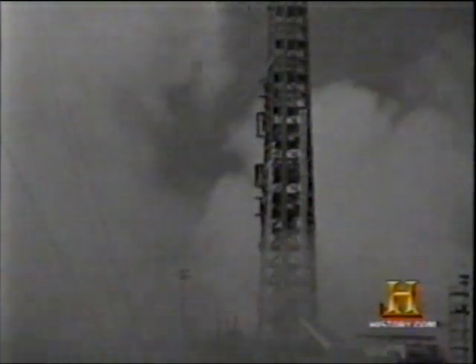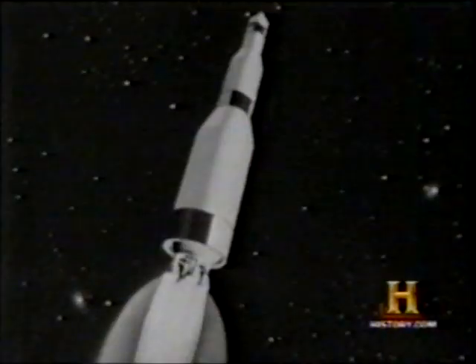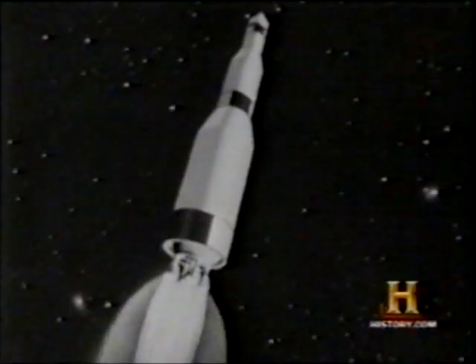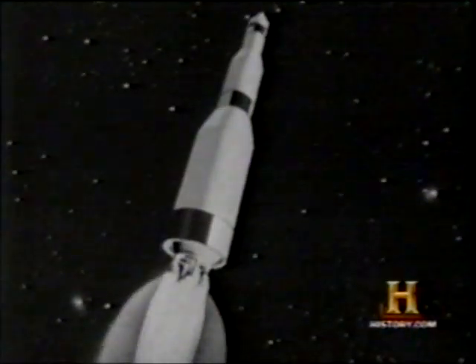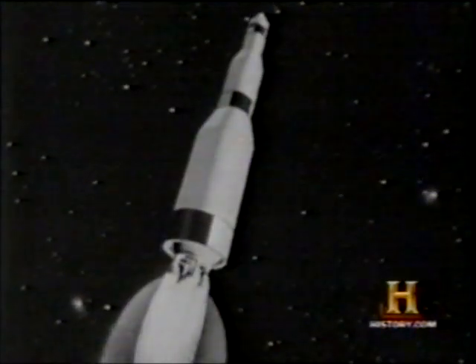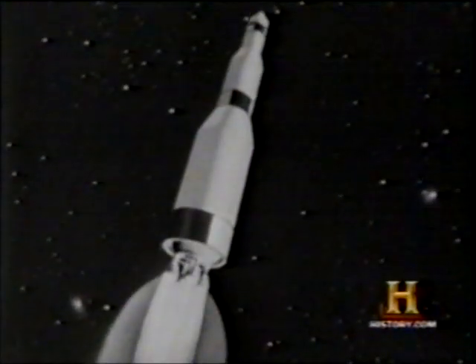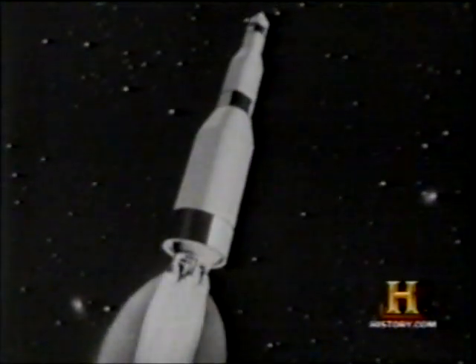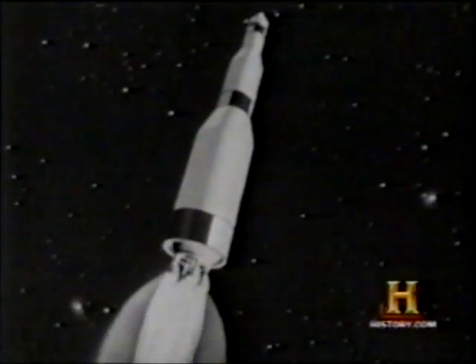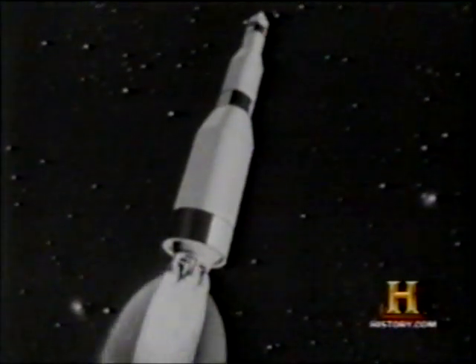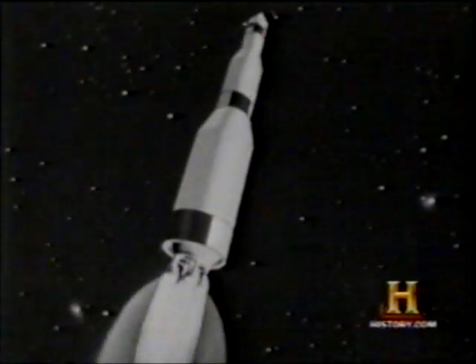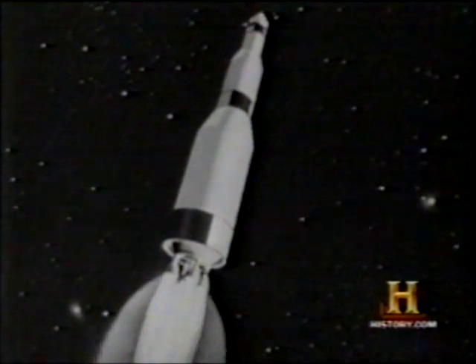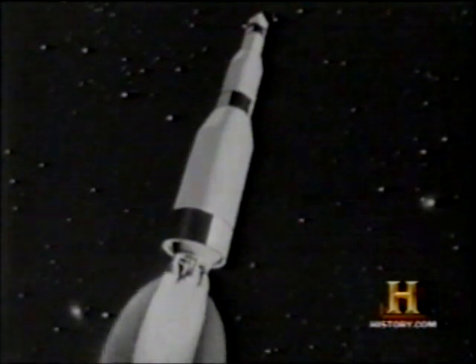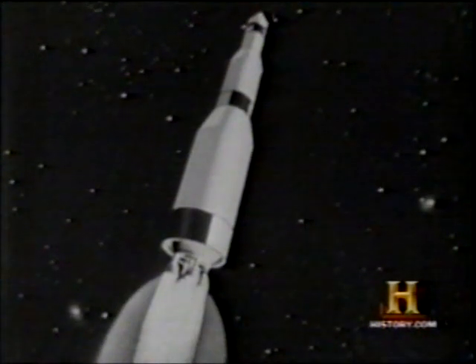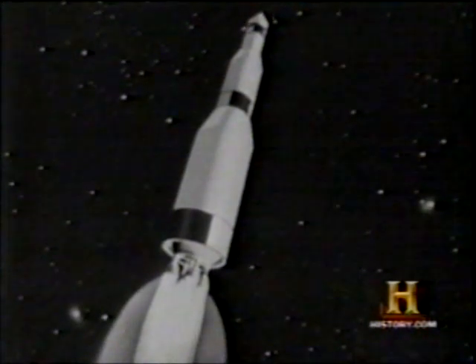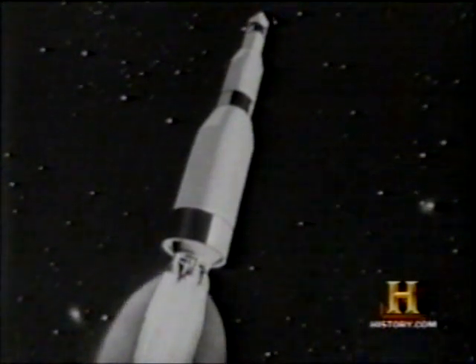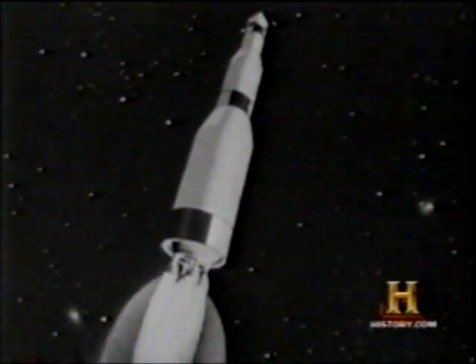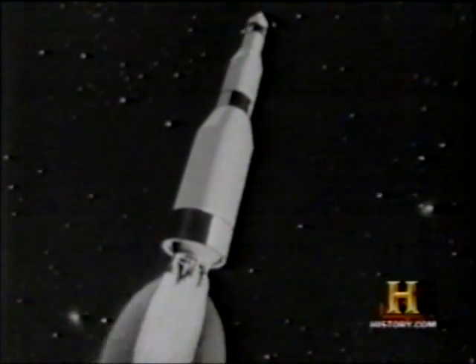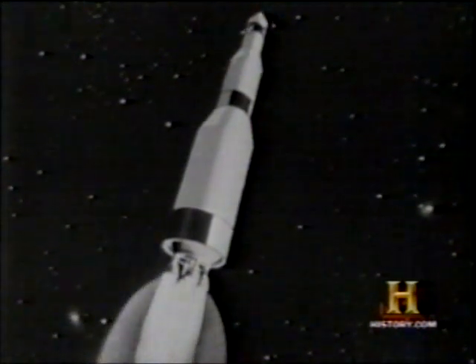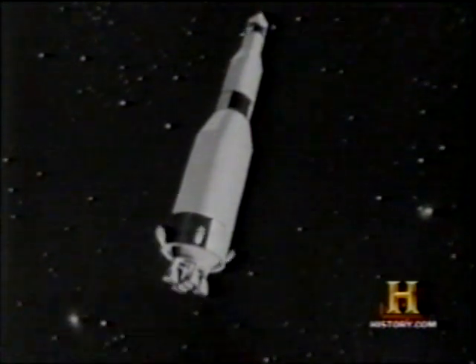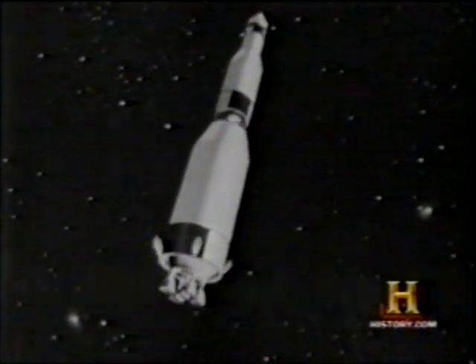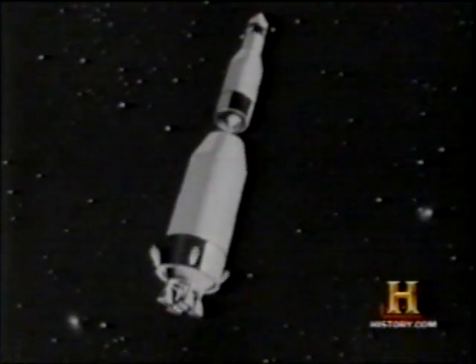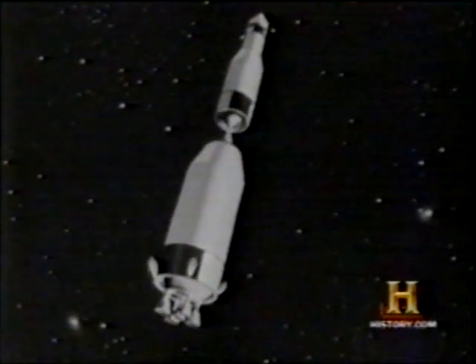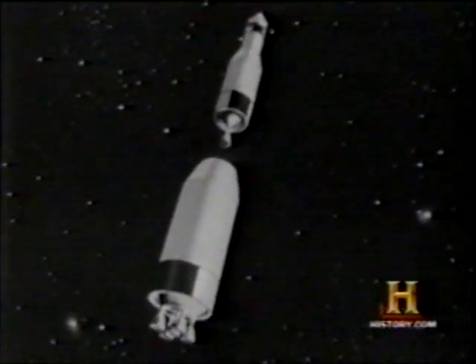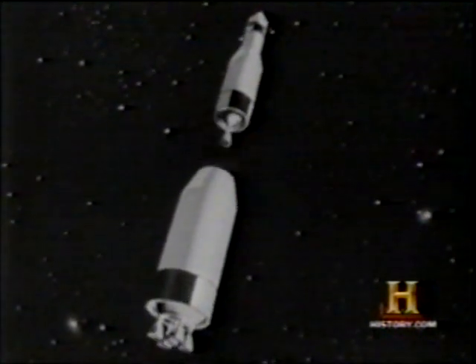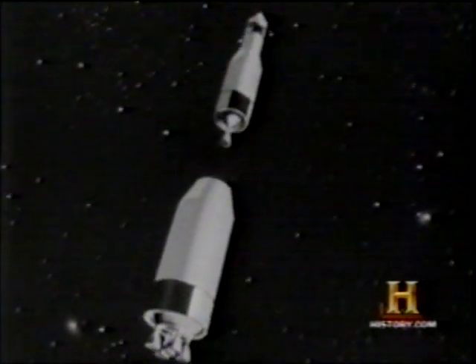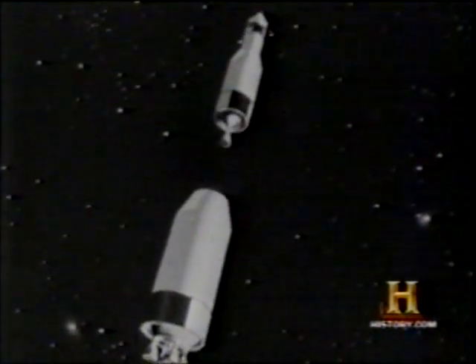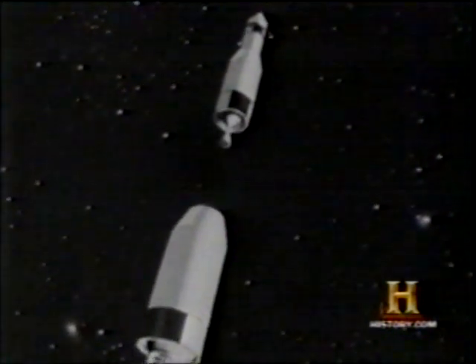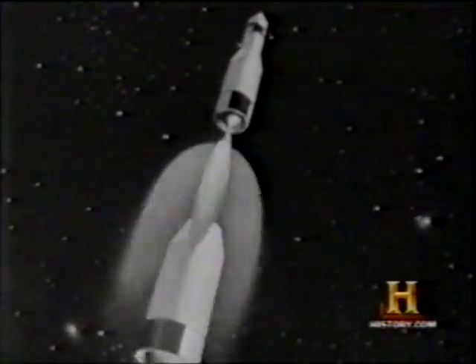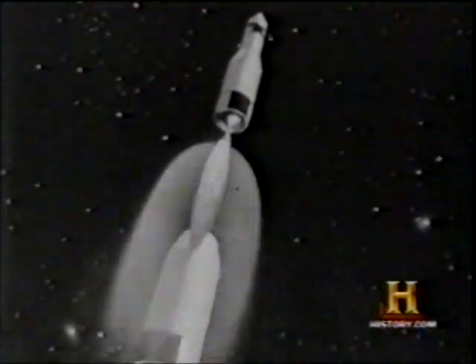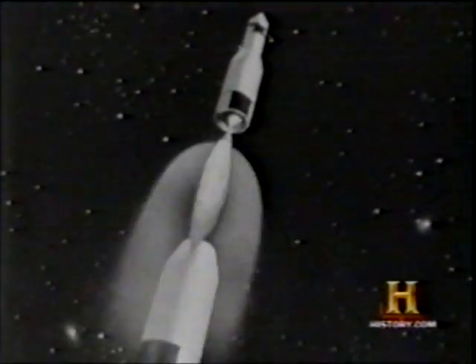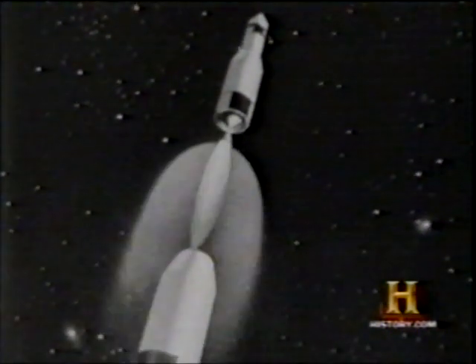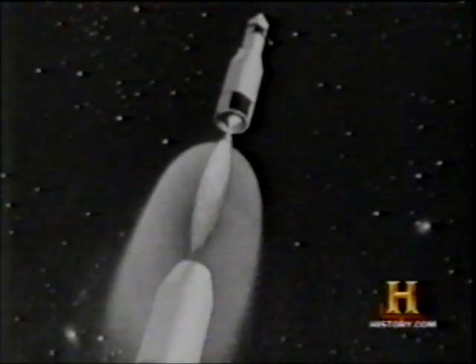The booster rockets, after burning their 9 million pounds of thrust, are jettisoned and drop away.